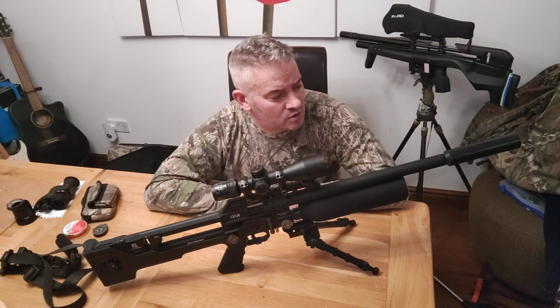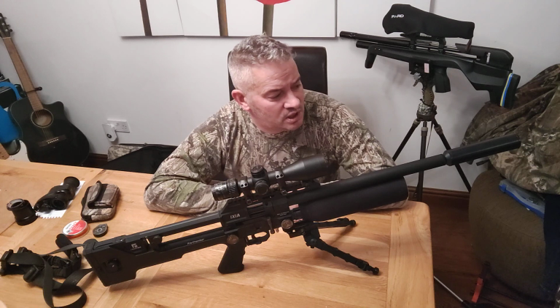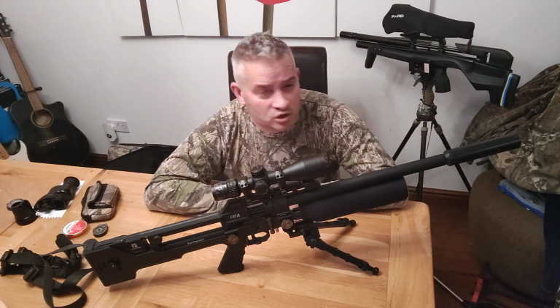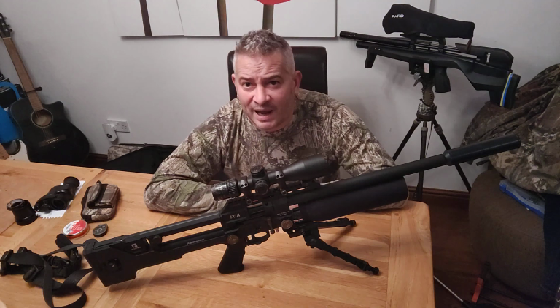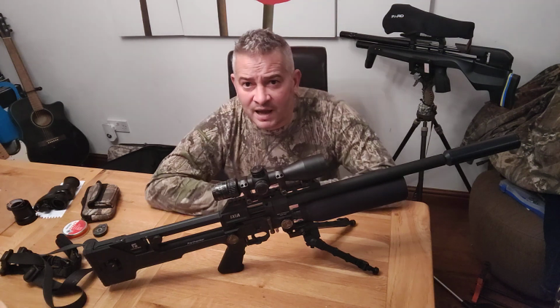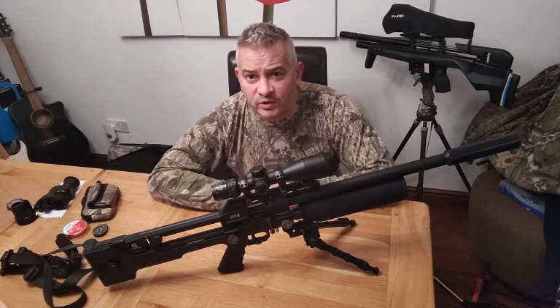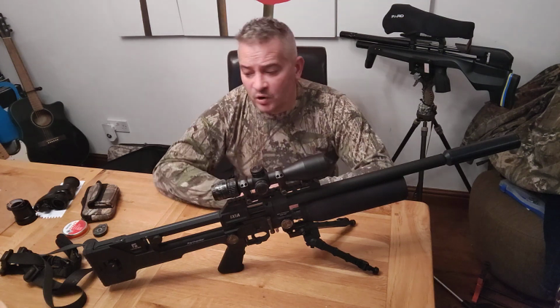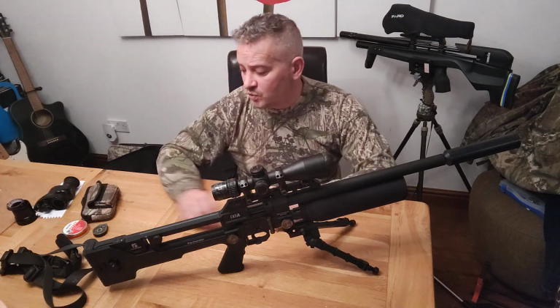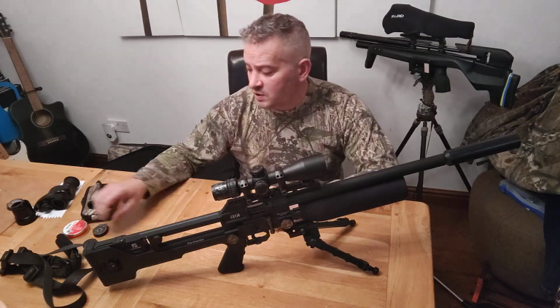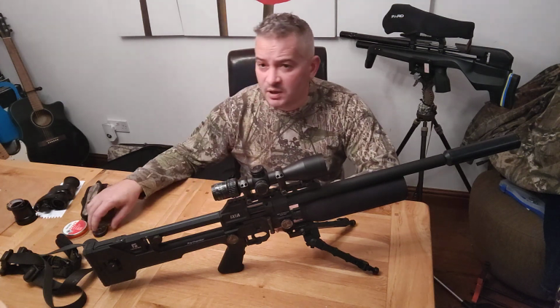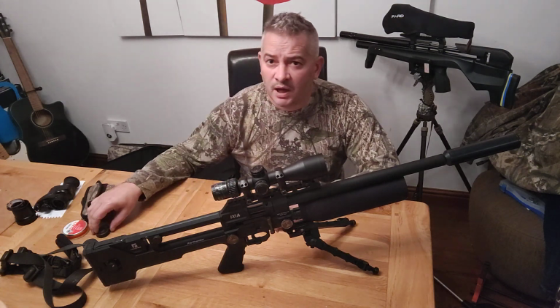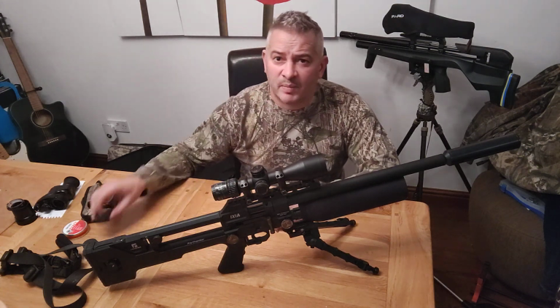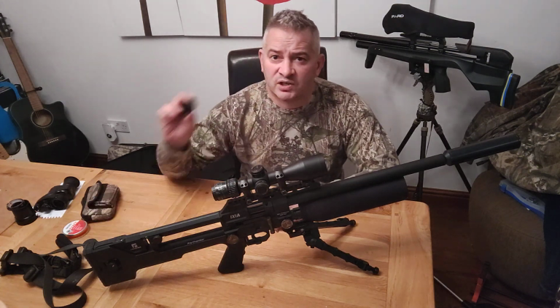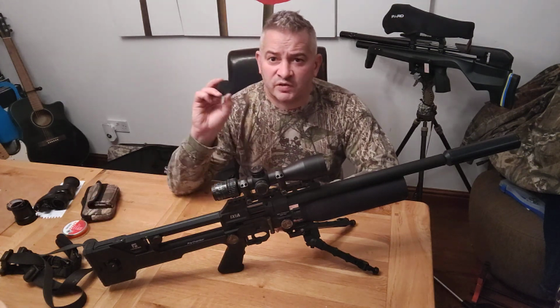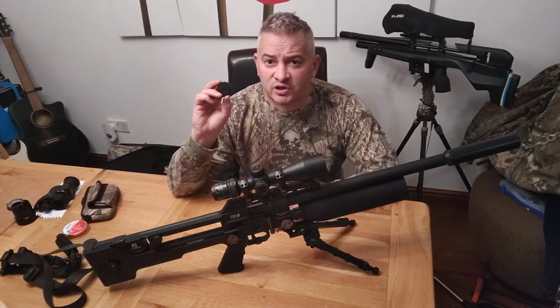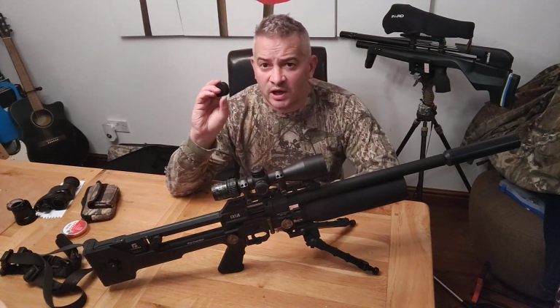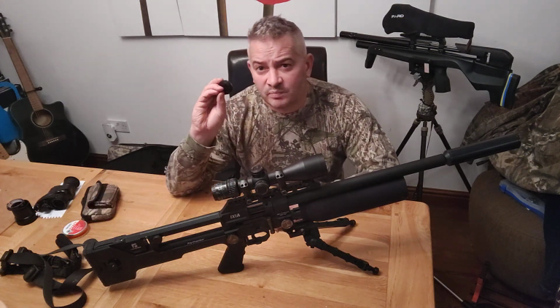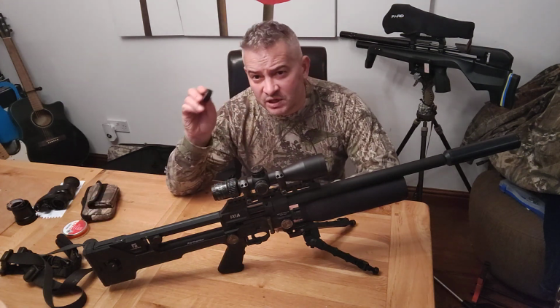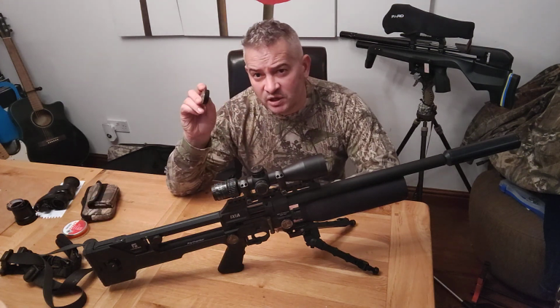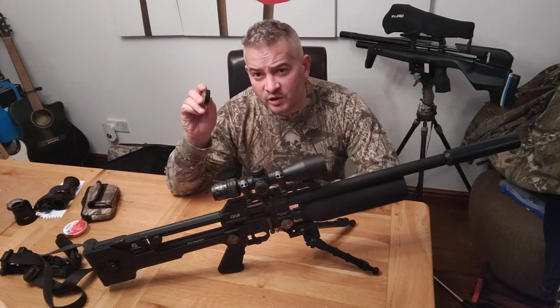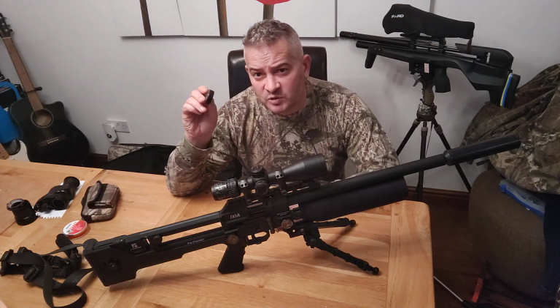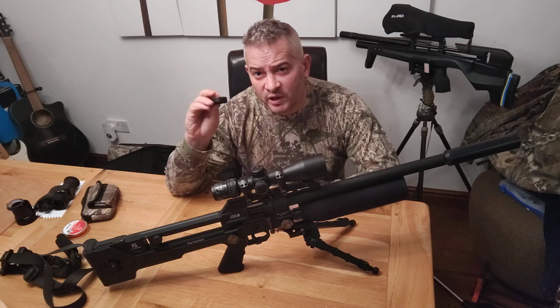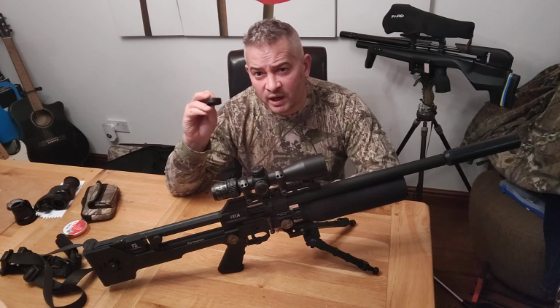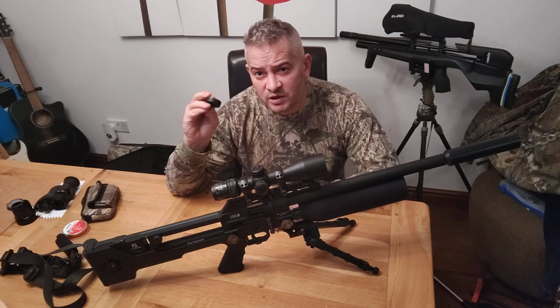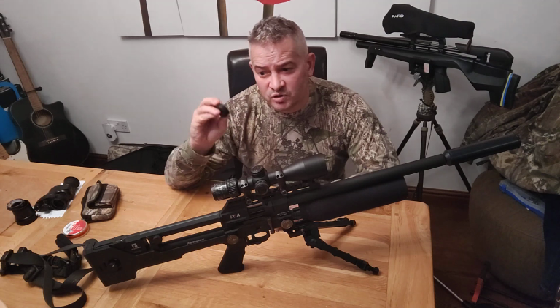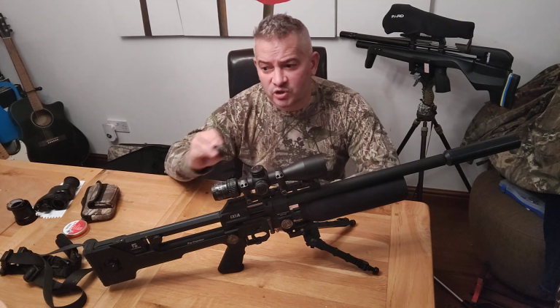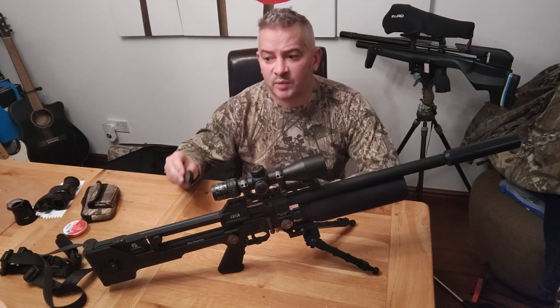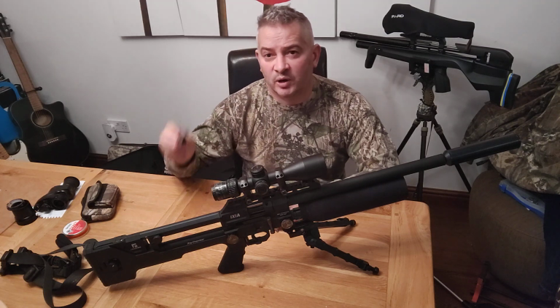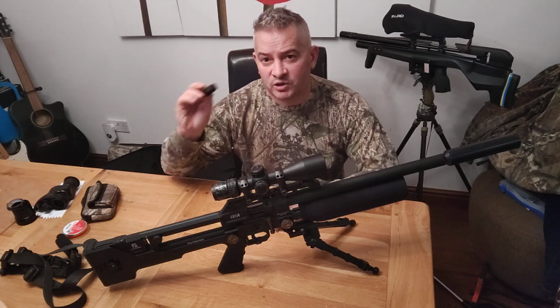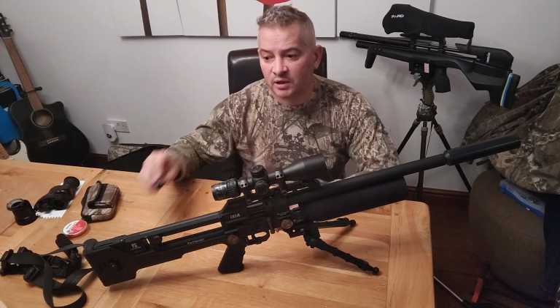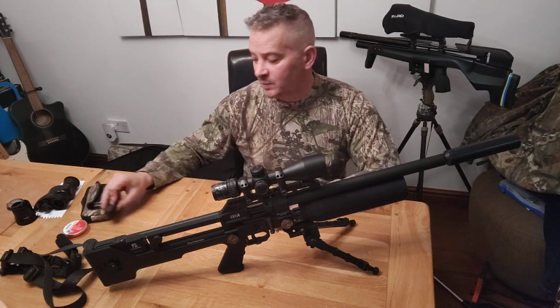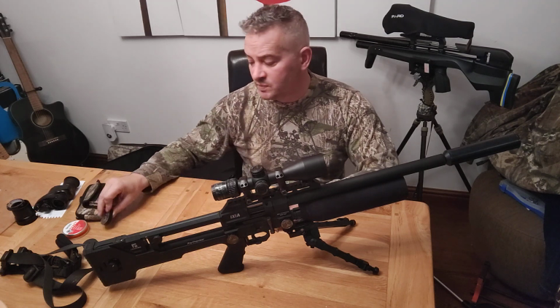So issues you can have with this rifle: magazines are very tight potentially when you first buy the gun. Just watch how you're putting them in so you don't damage them.